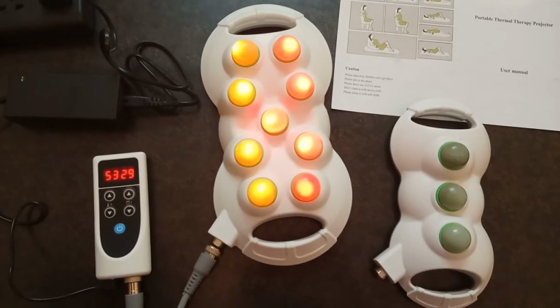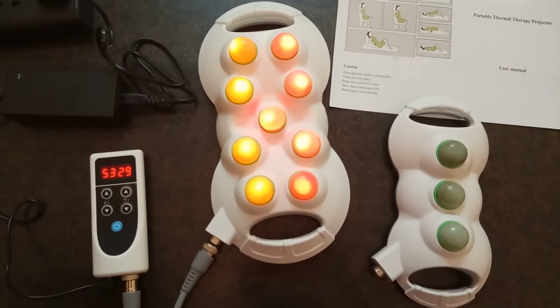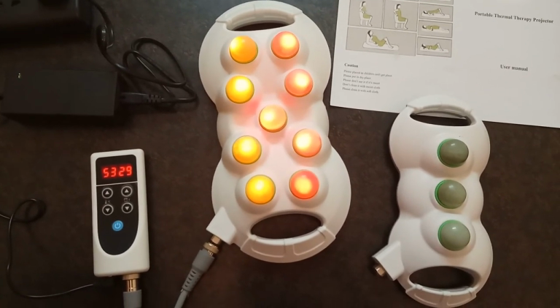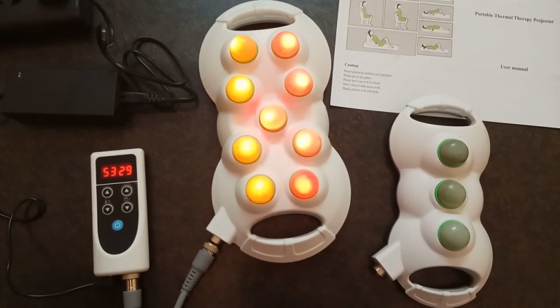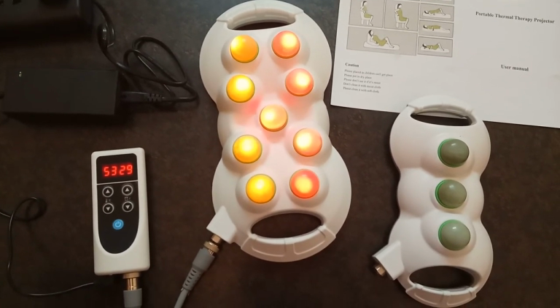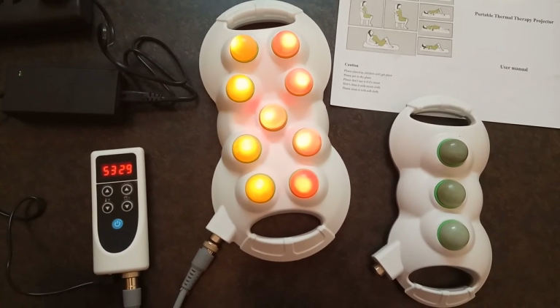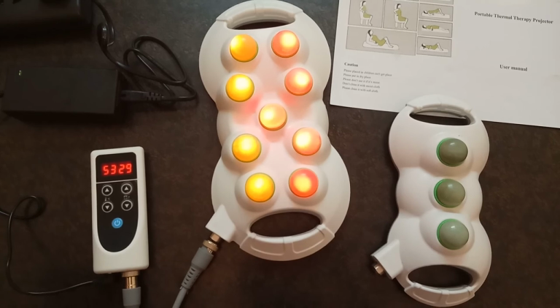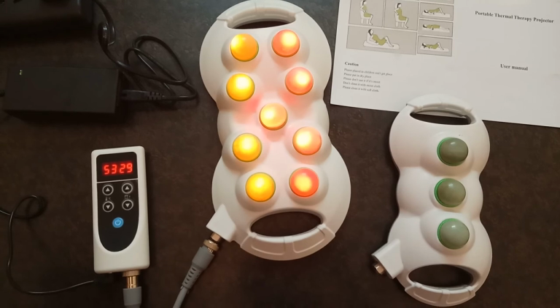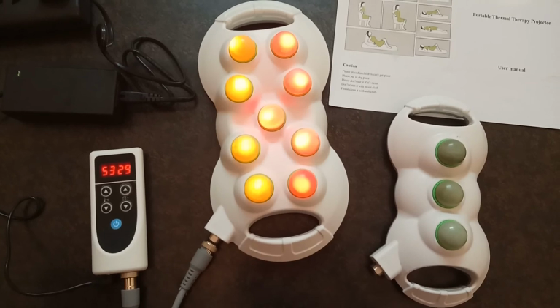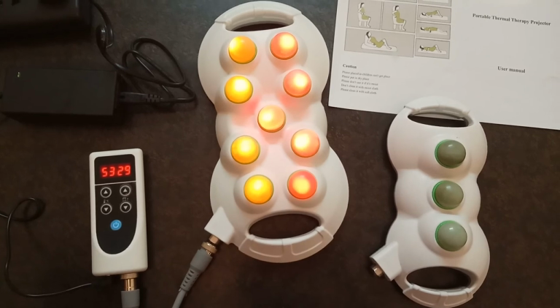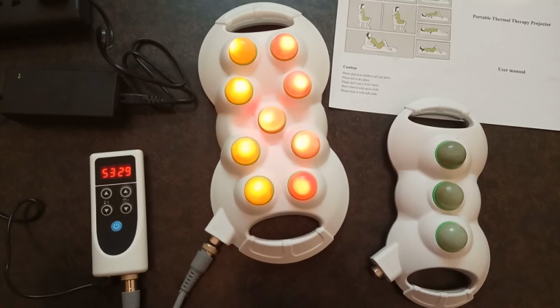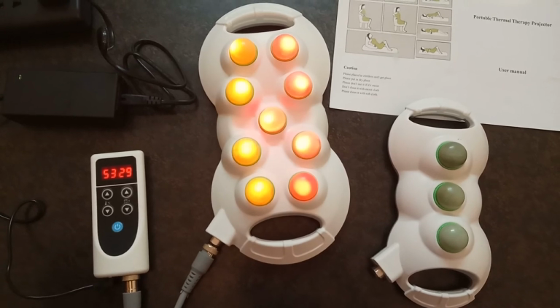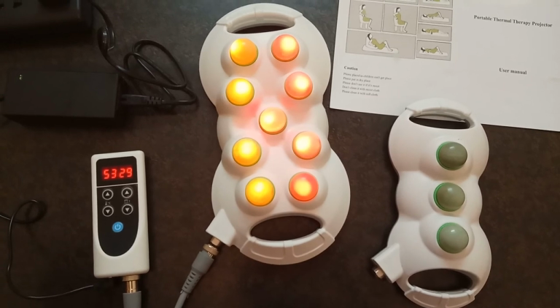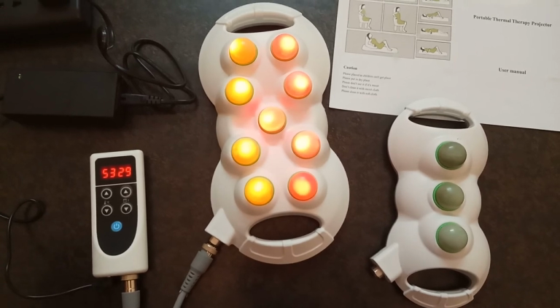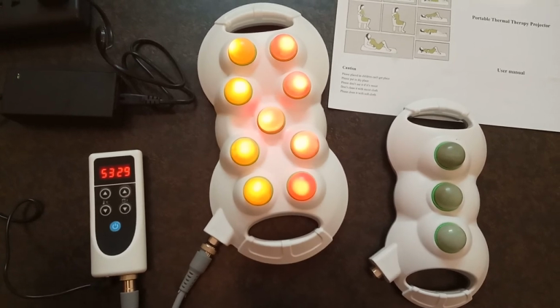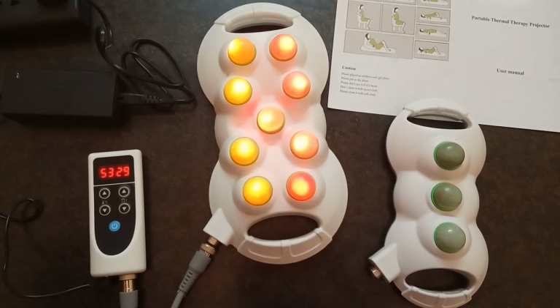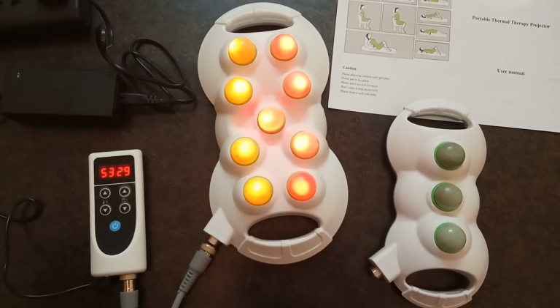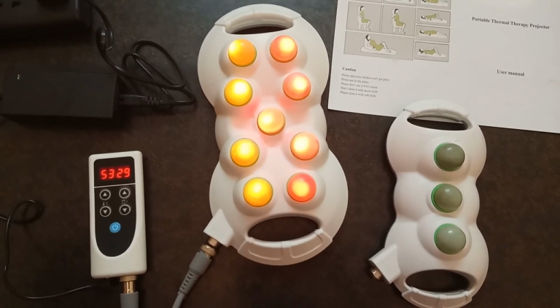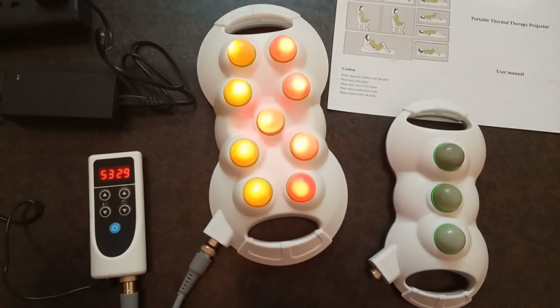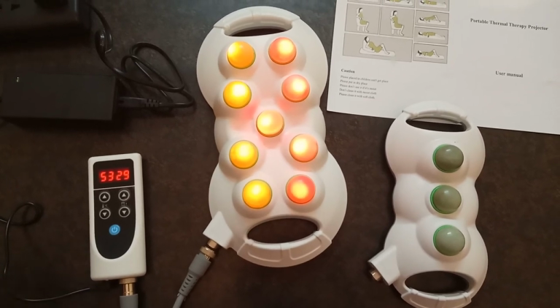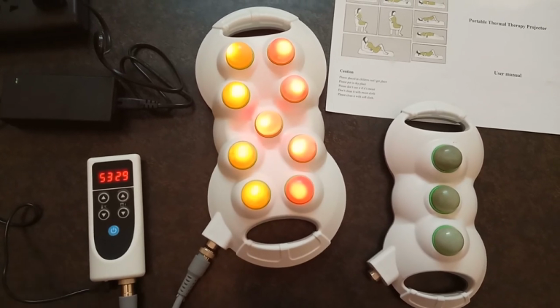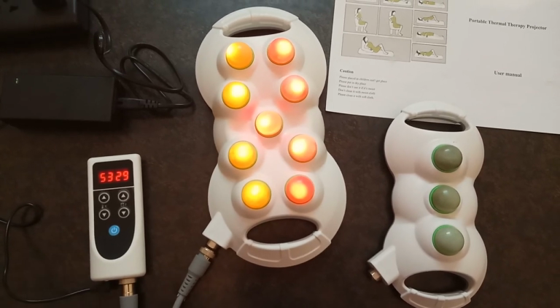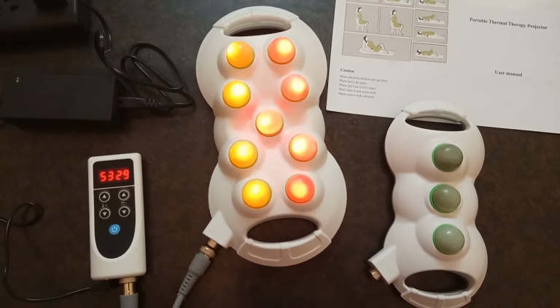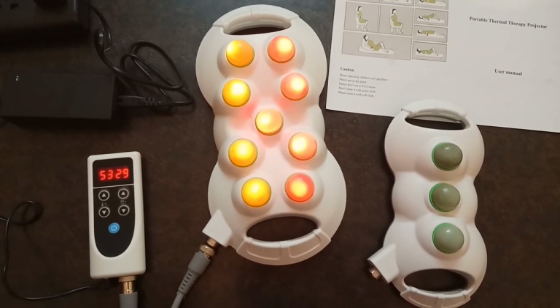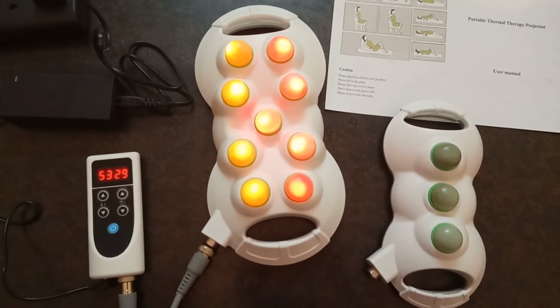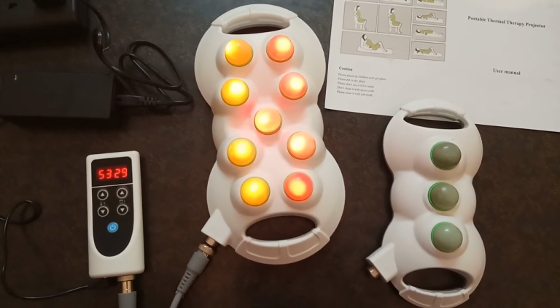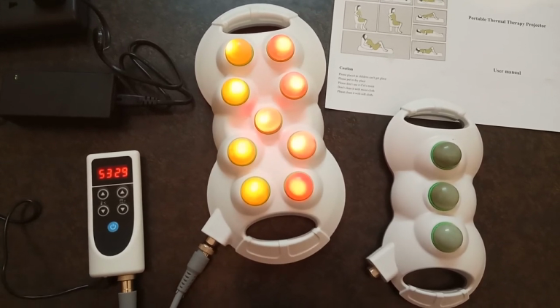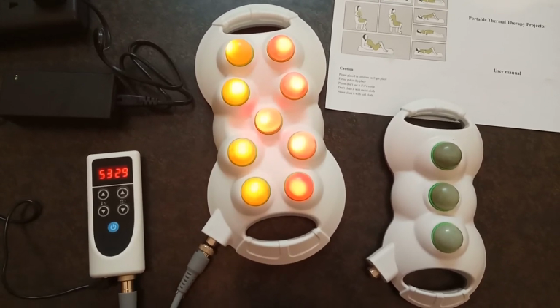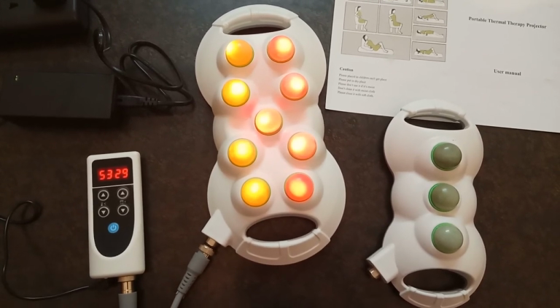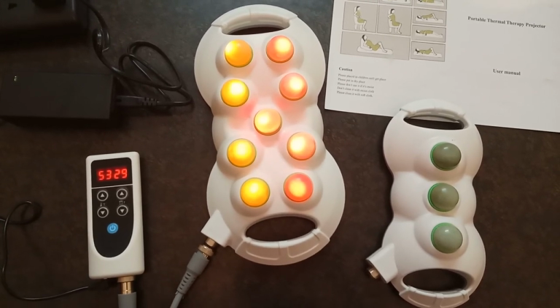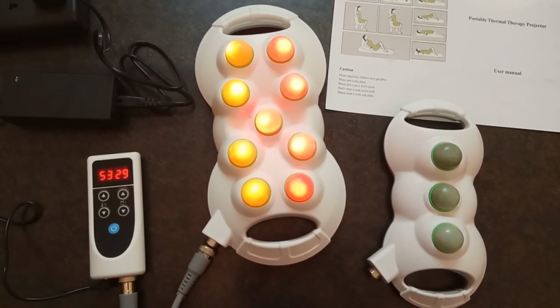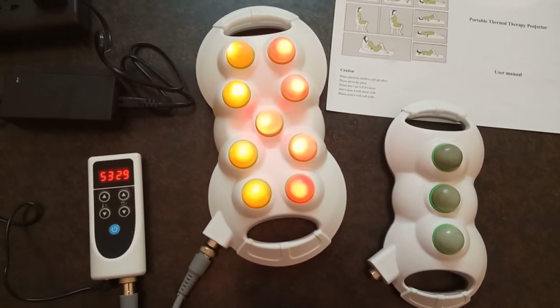All these benefits are available by using the 9 plus 3-ball combo jet stone projector from VK Tishi Nagar, Hyderabad. Thank you.